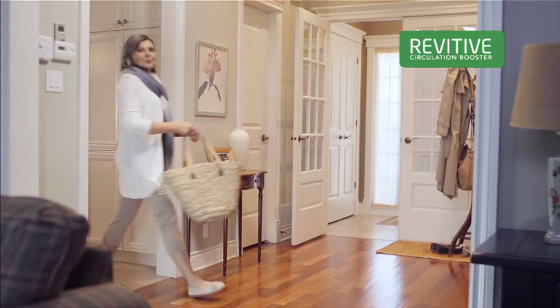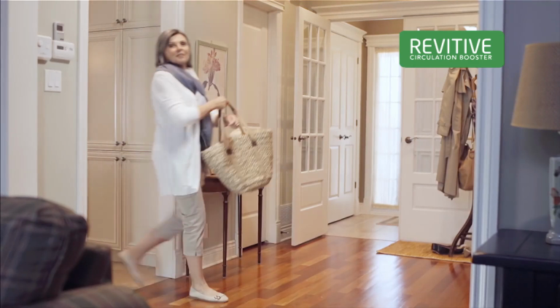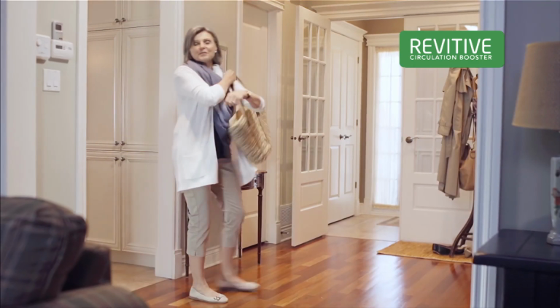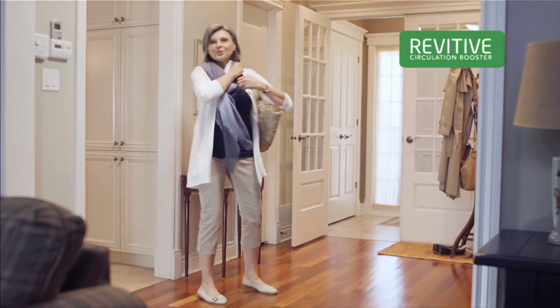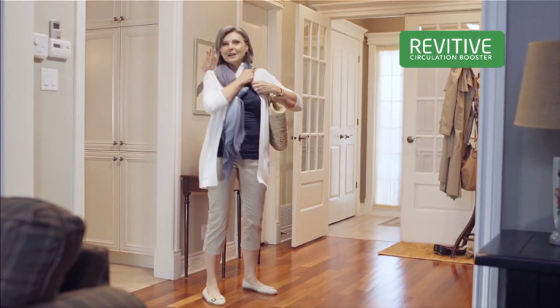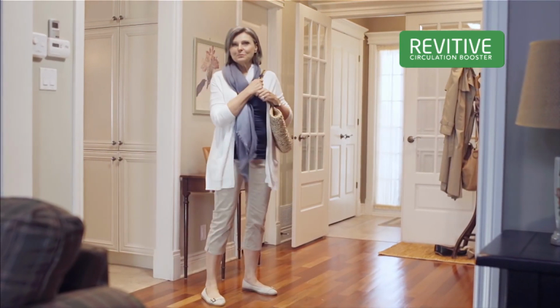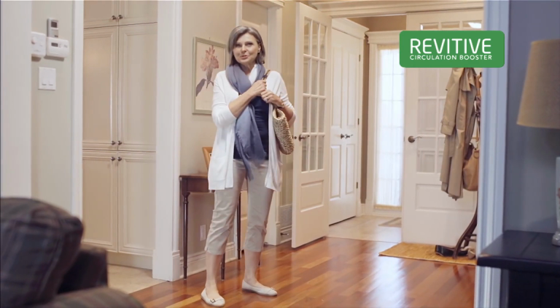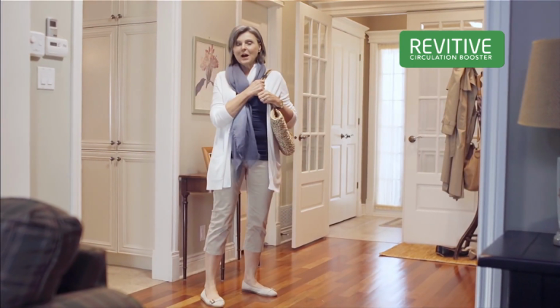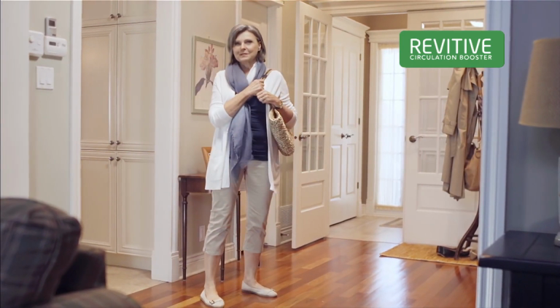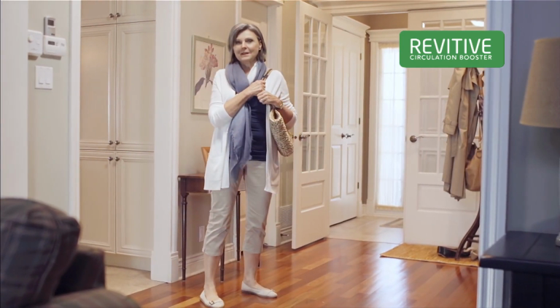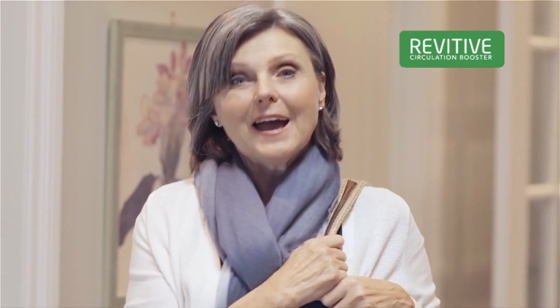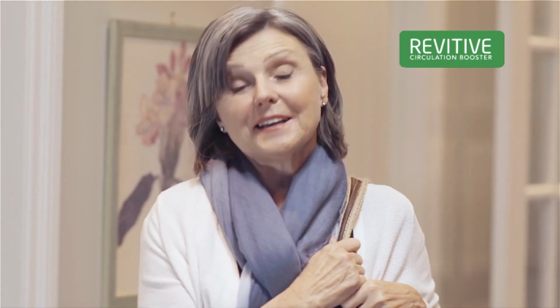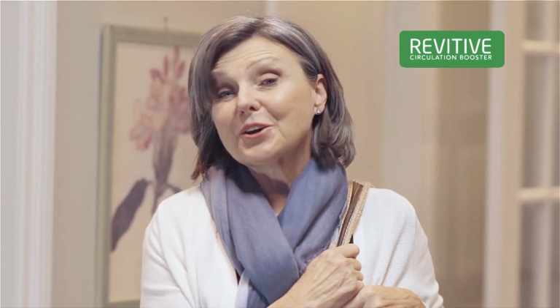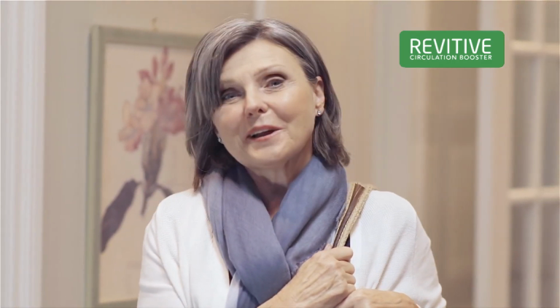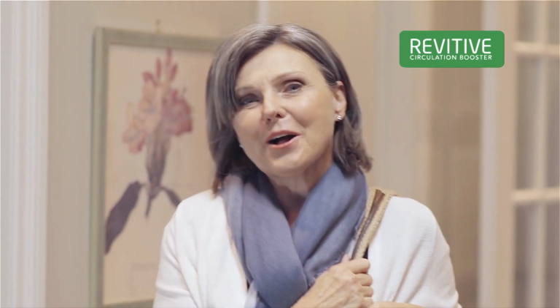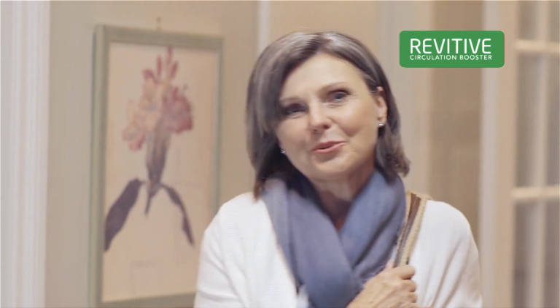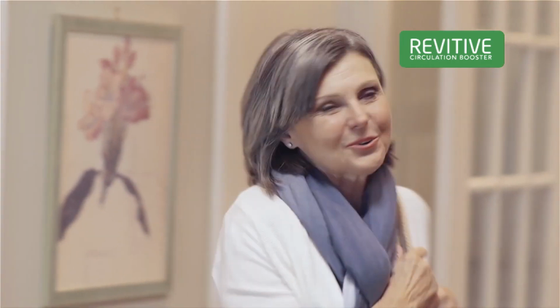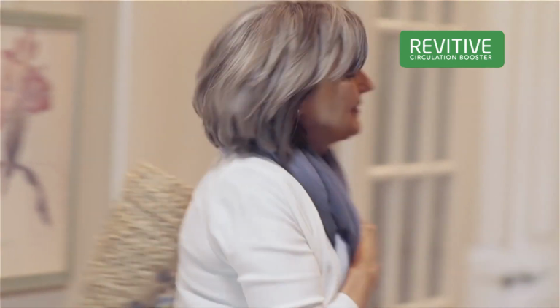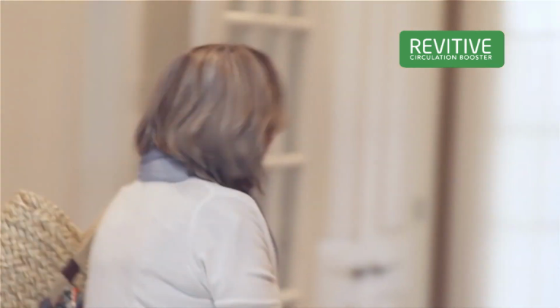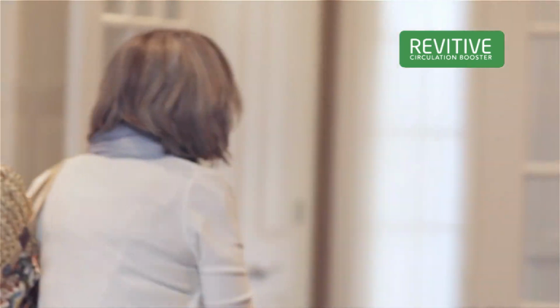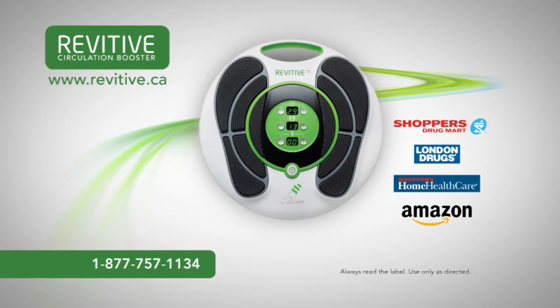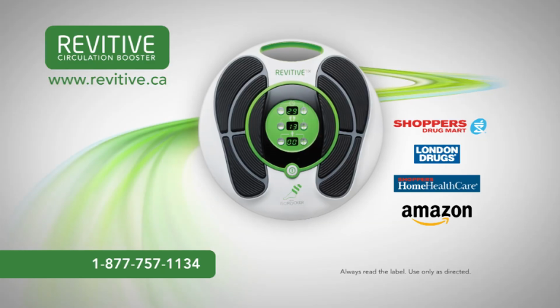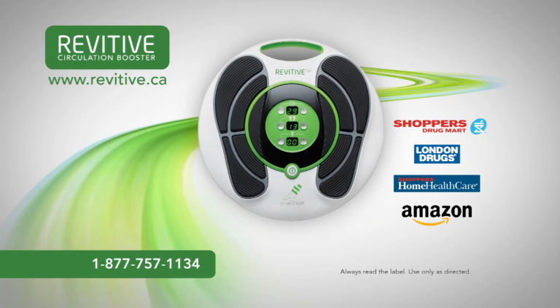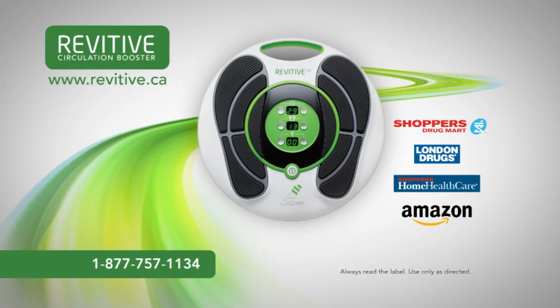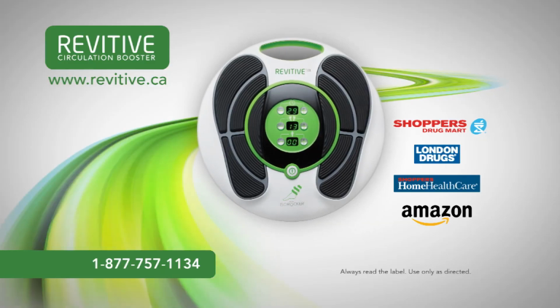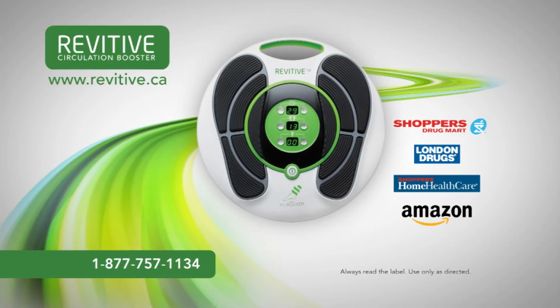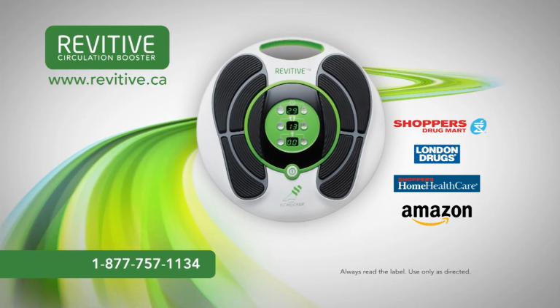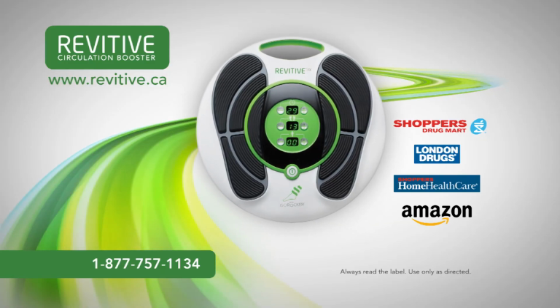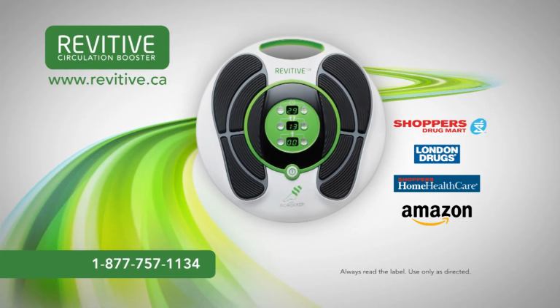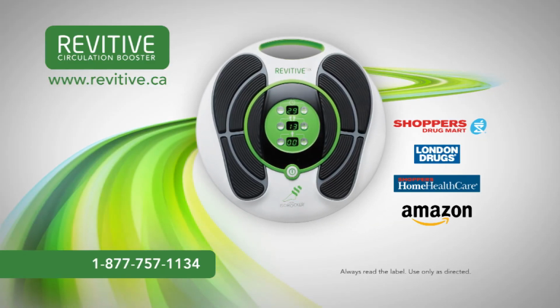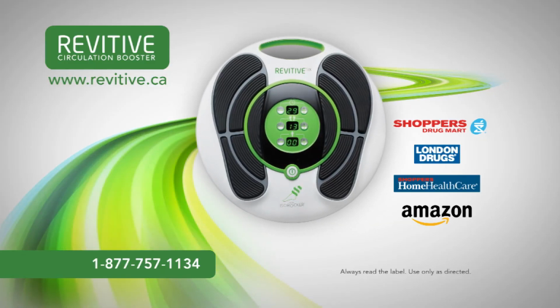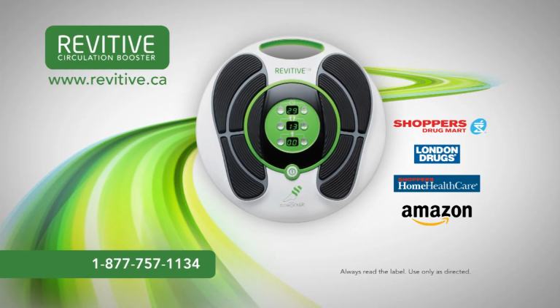Revitiv Circulation Booster helps me, and it could really help you too. See in-store or visit the website for latest offers.